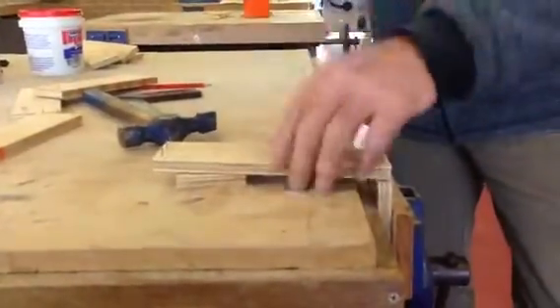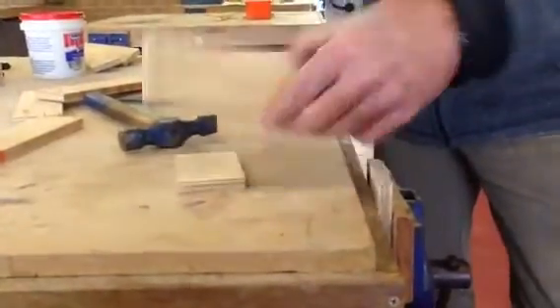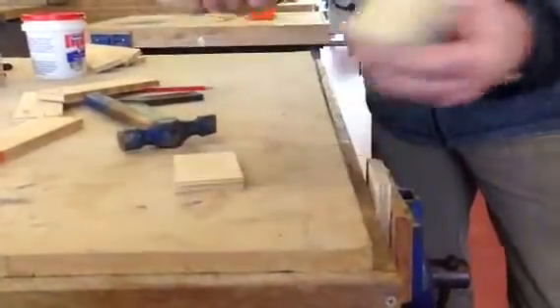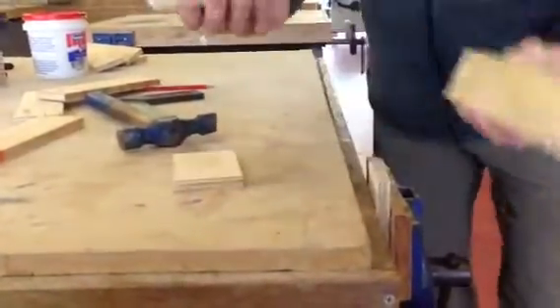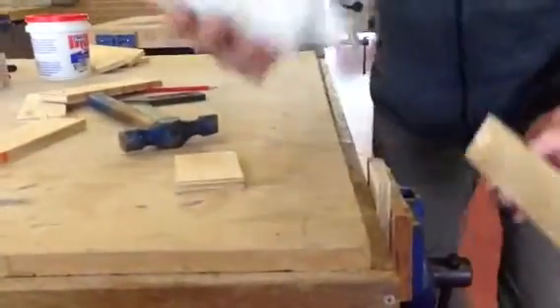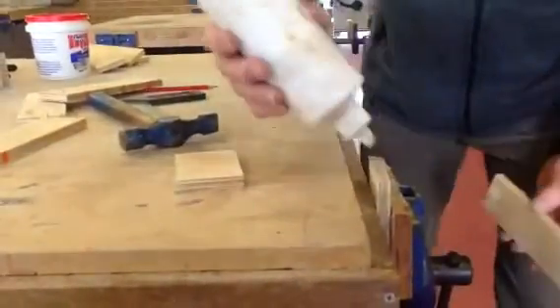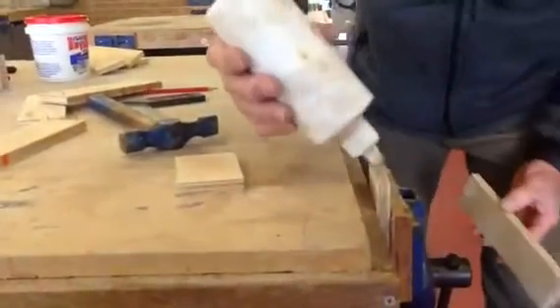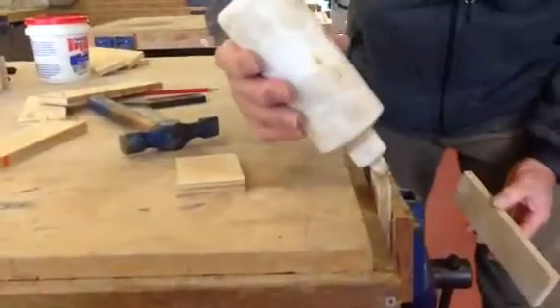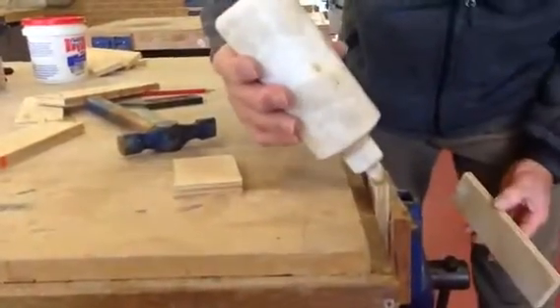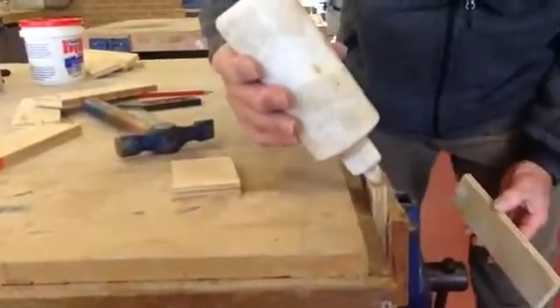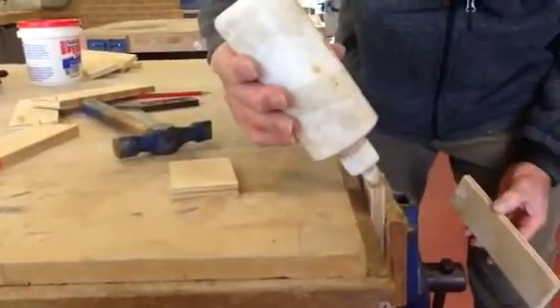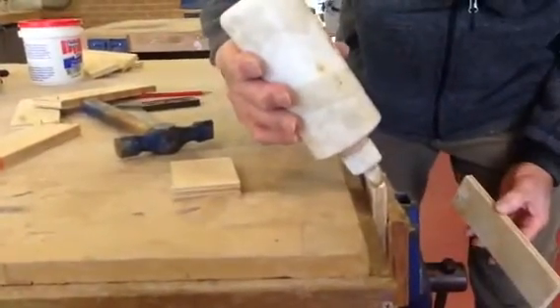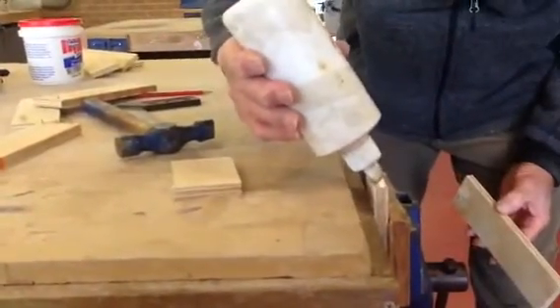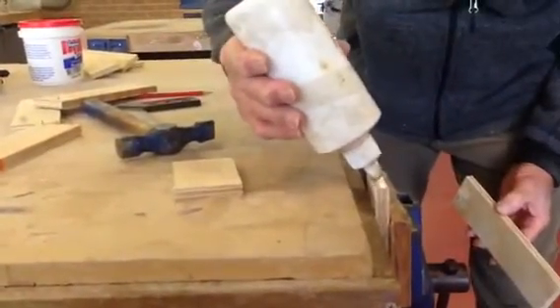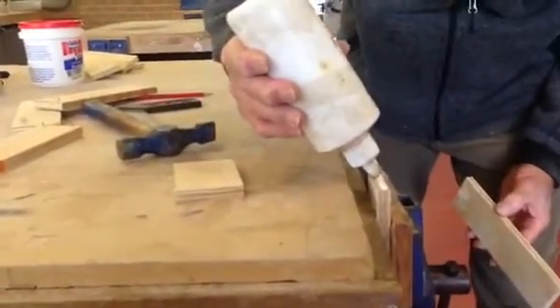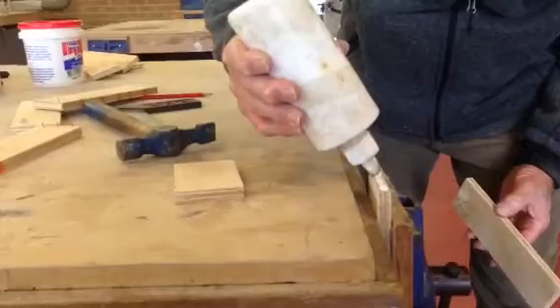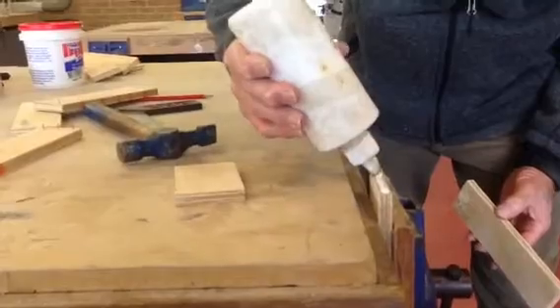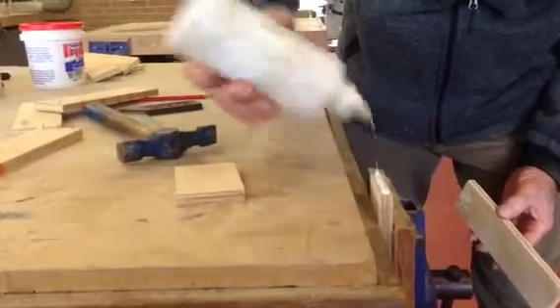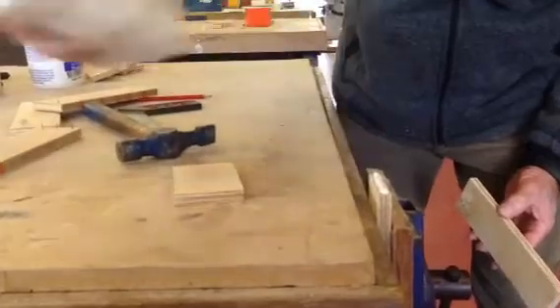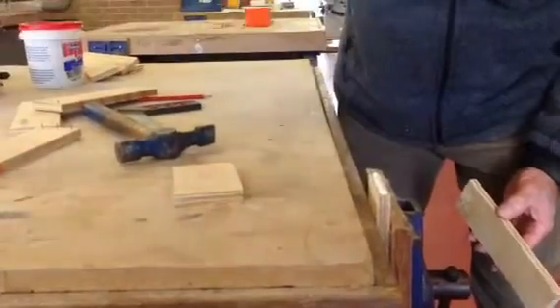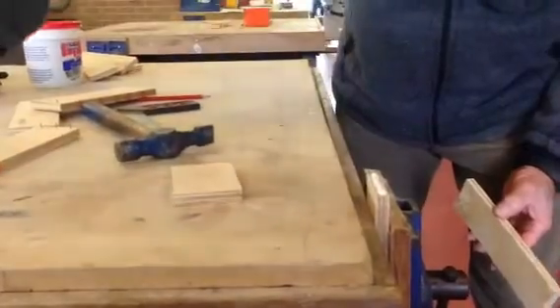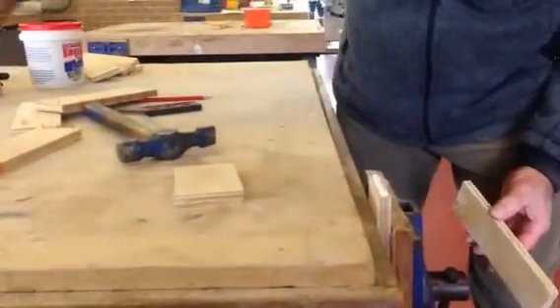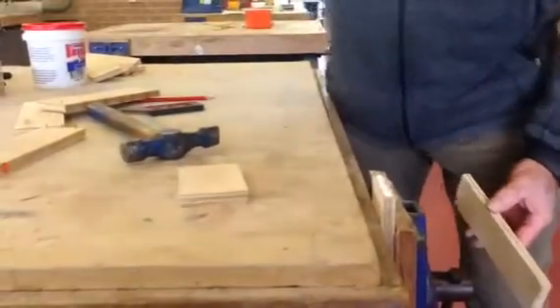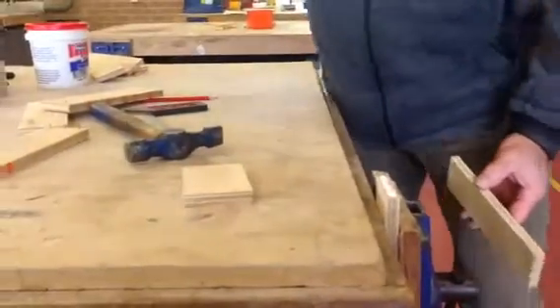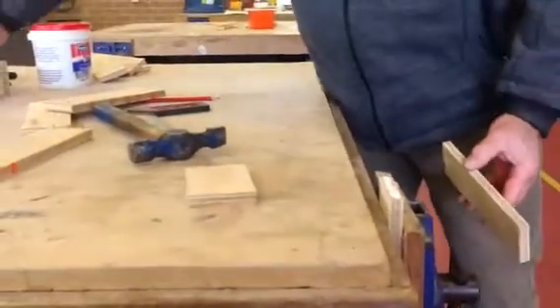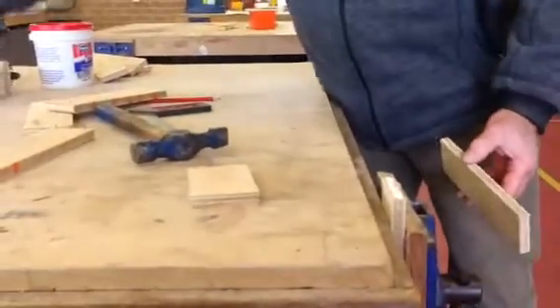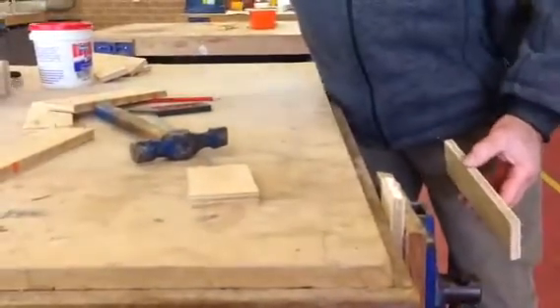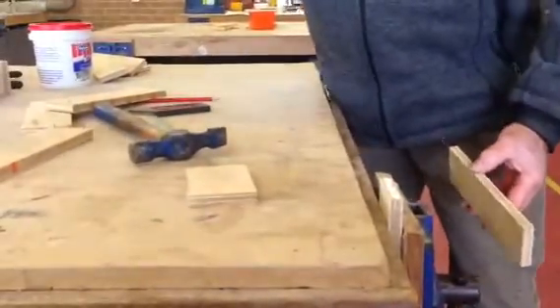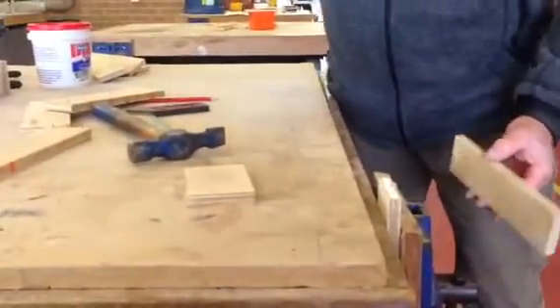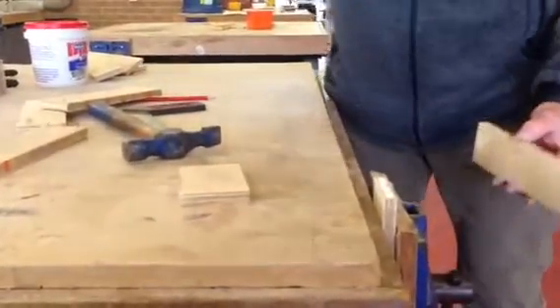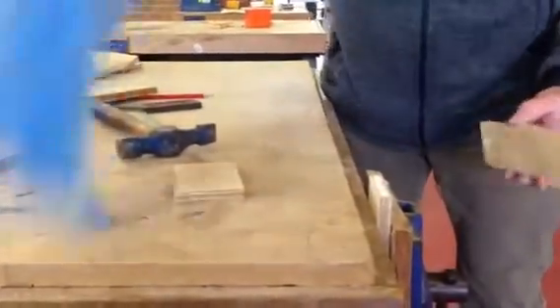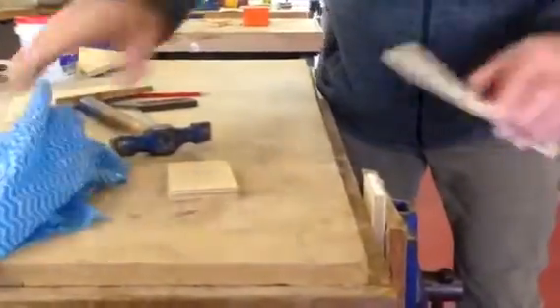We don't nail before we glue, and we don't glue without a damp cloth being present.